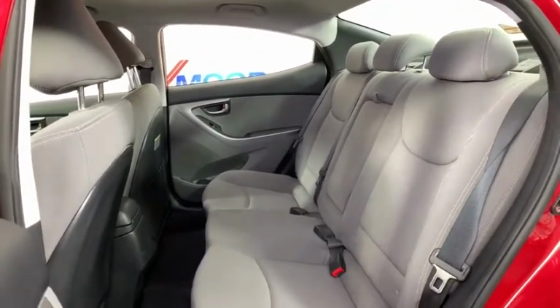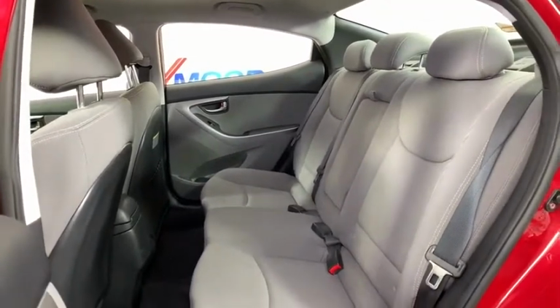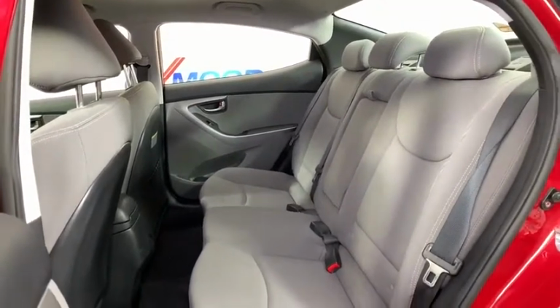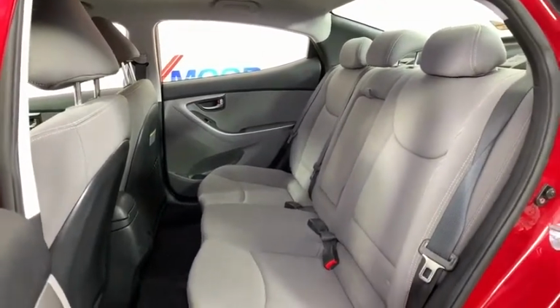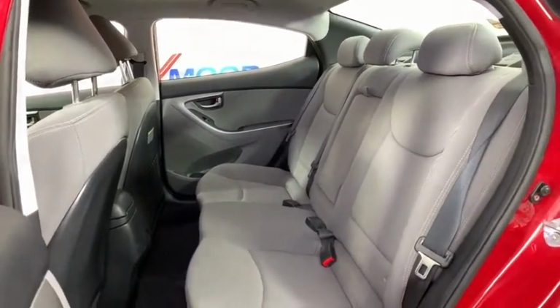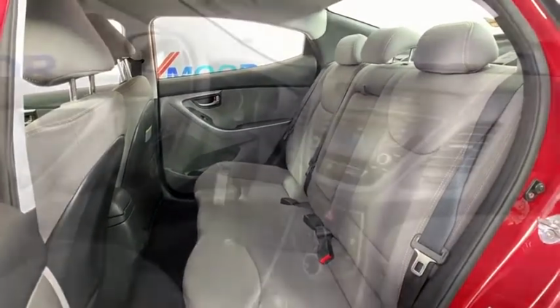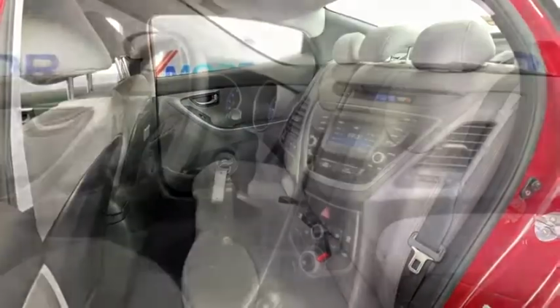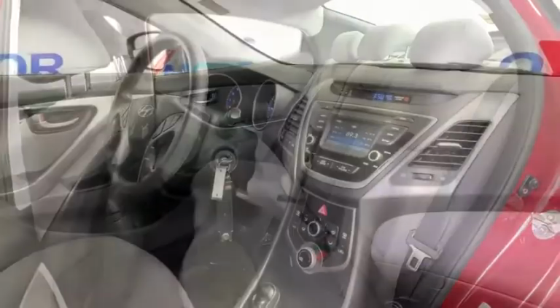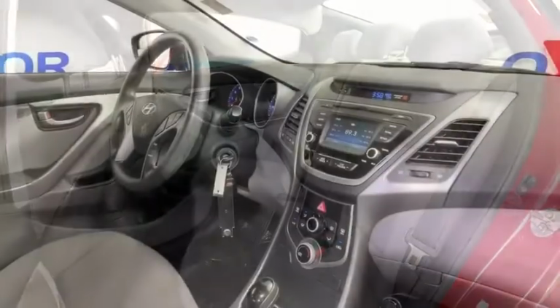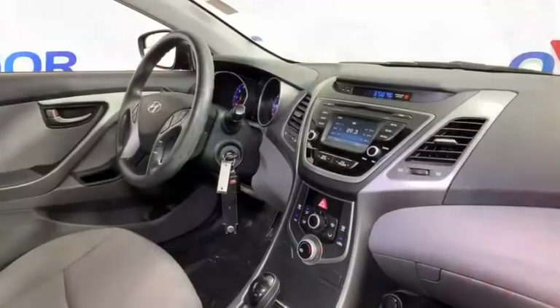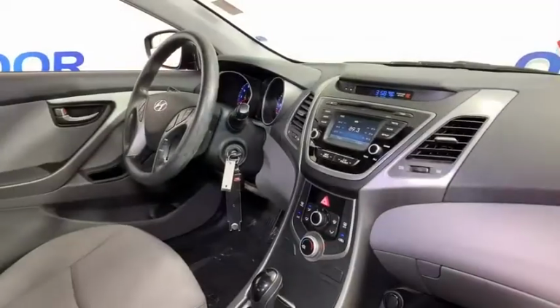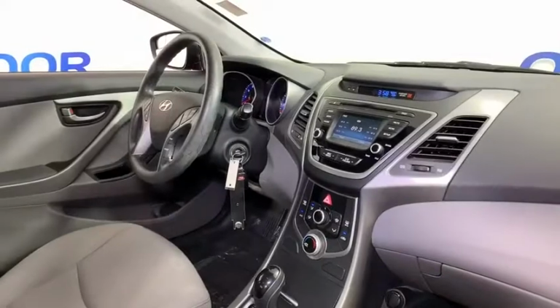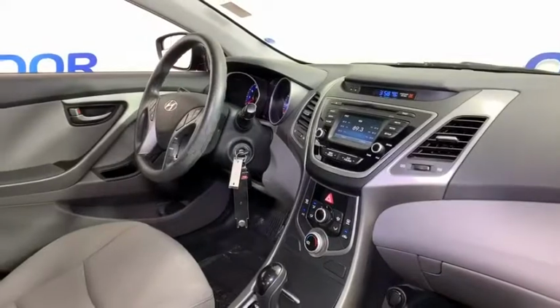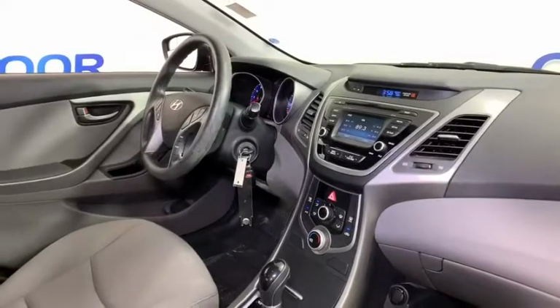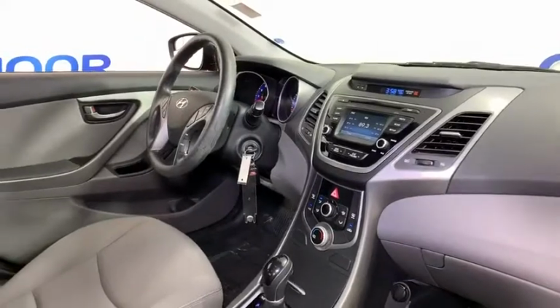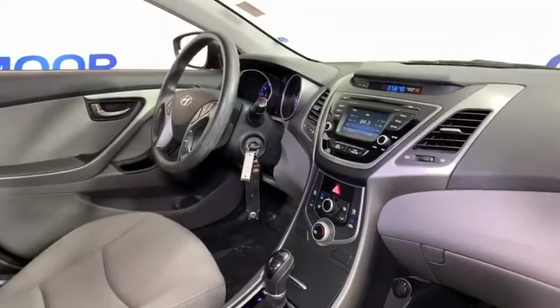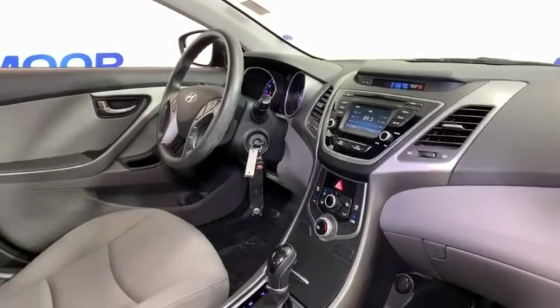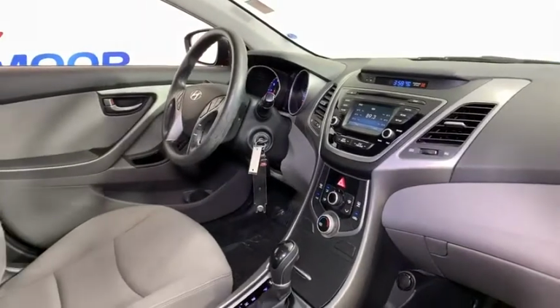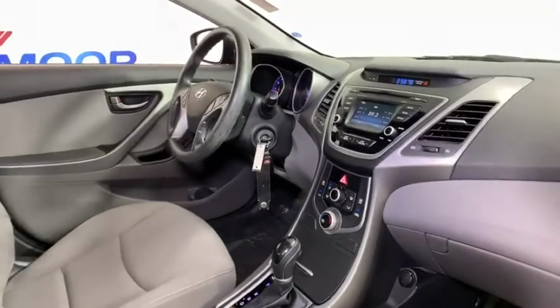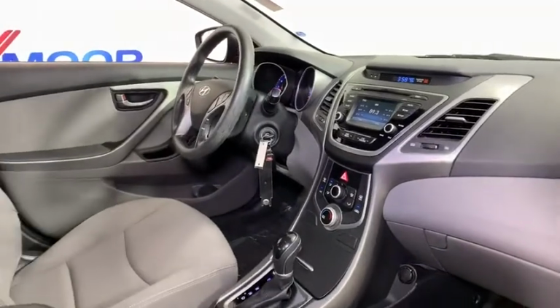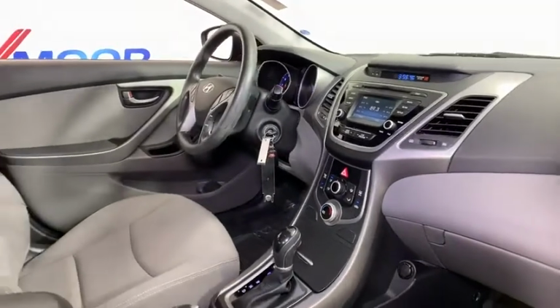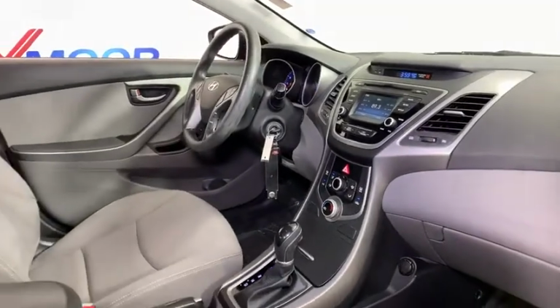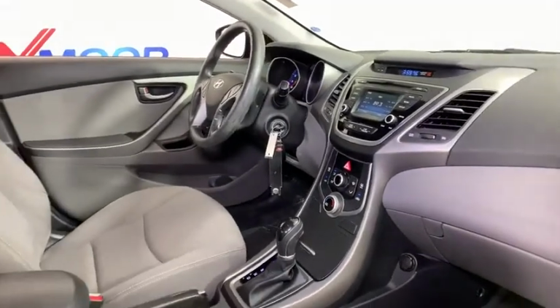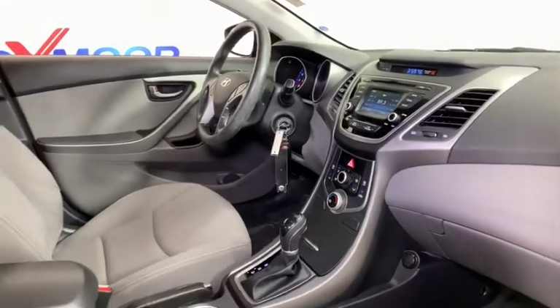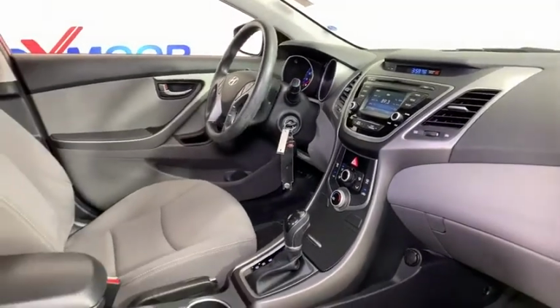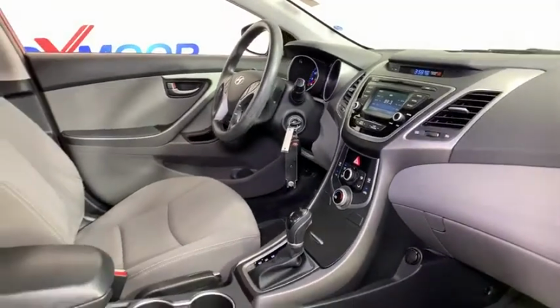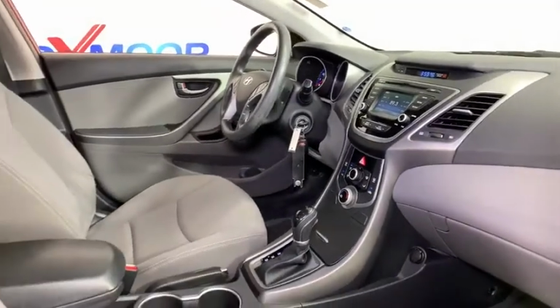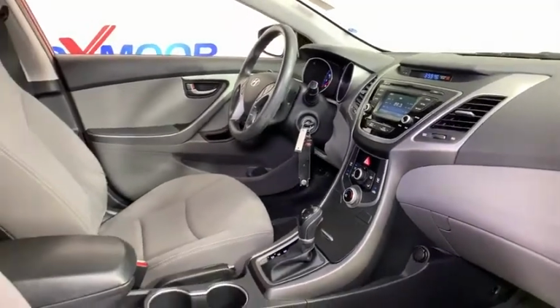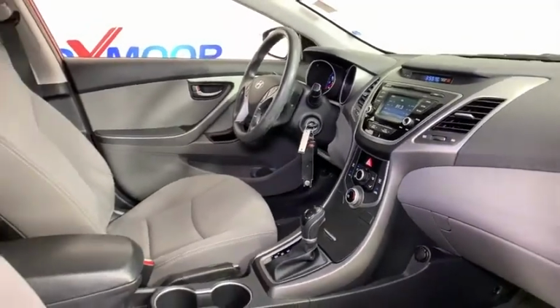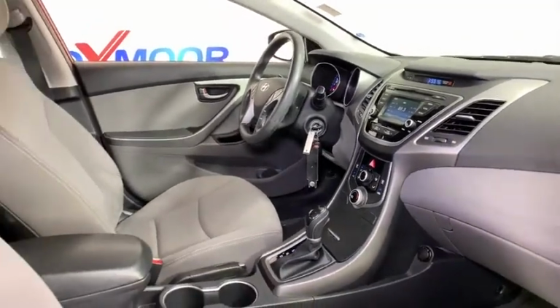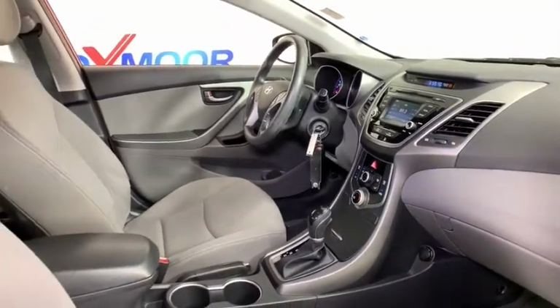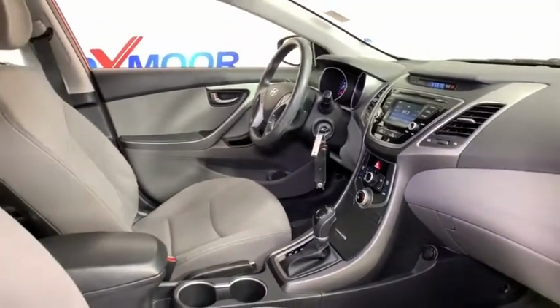Panic alarm, remote keyless entry, overhead console, tachometer. Come take a test drive today.